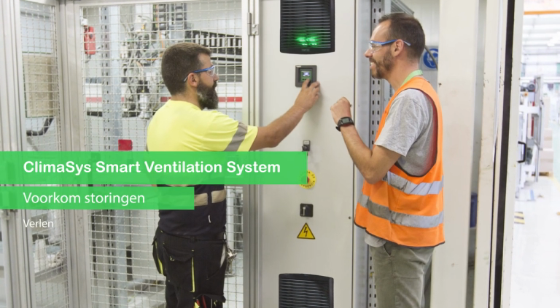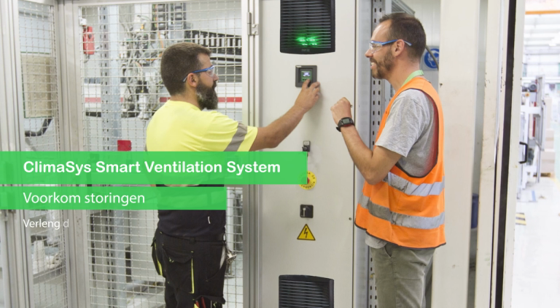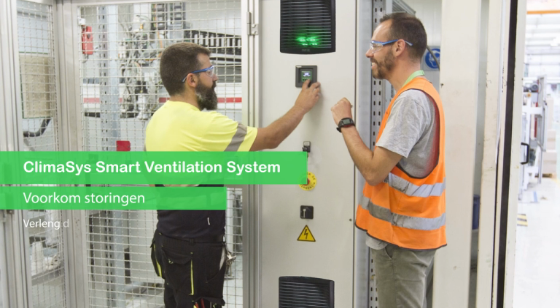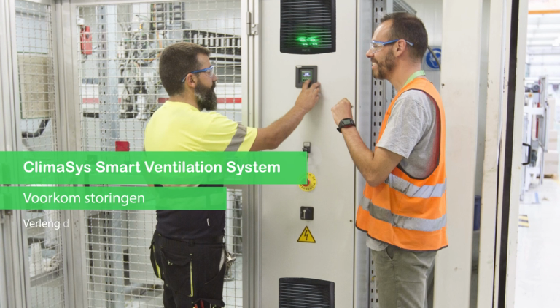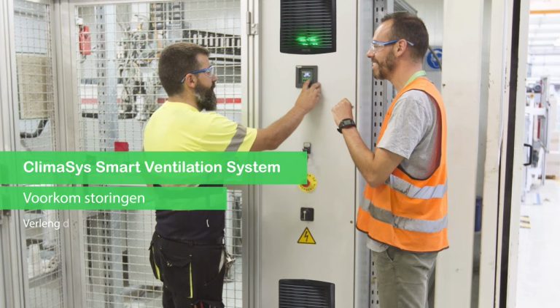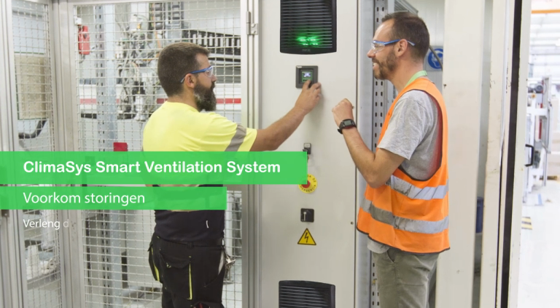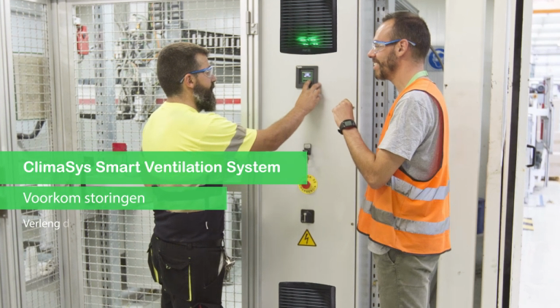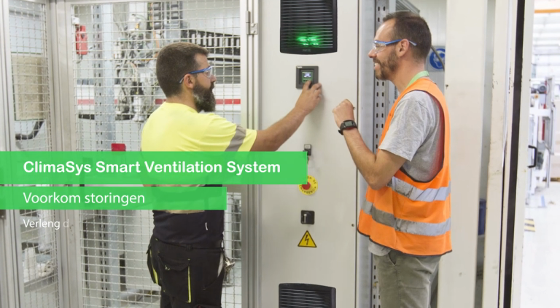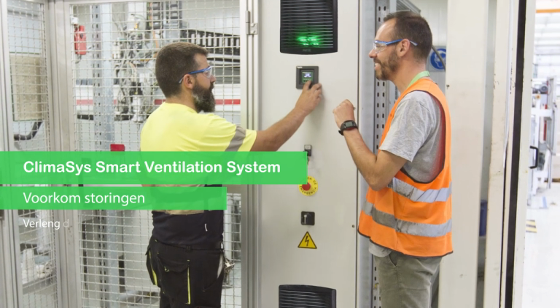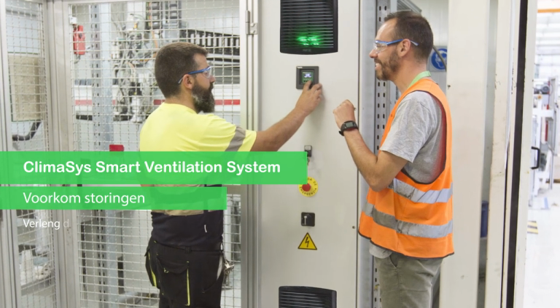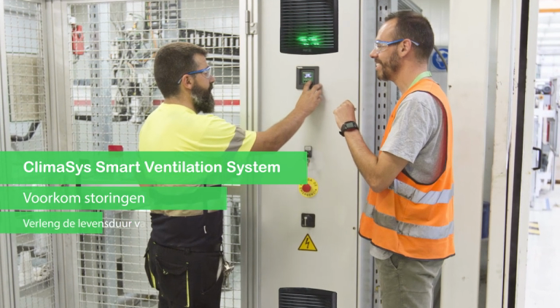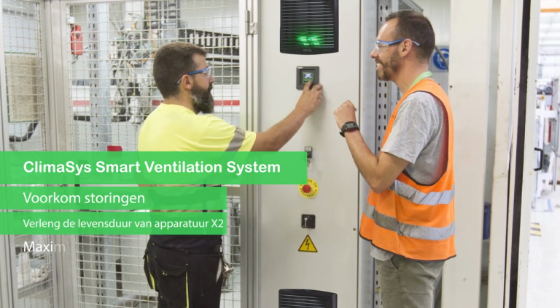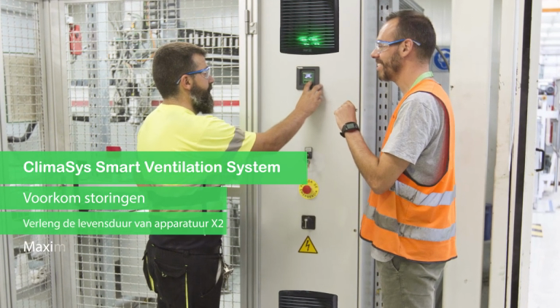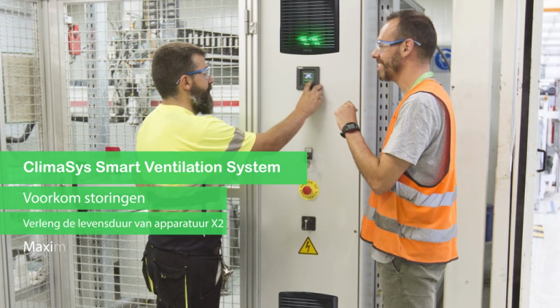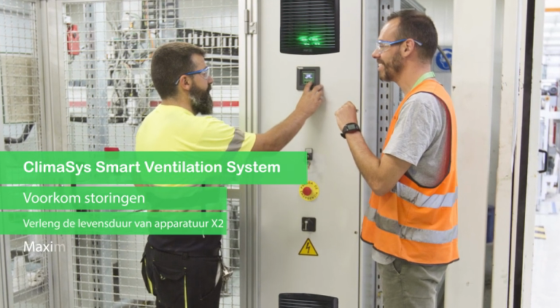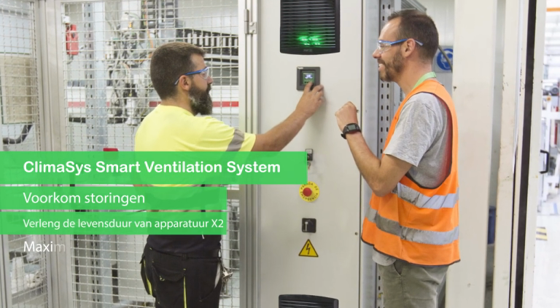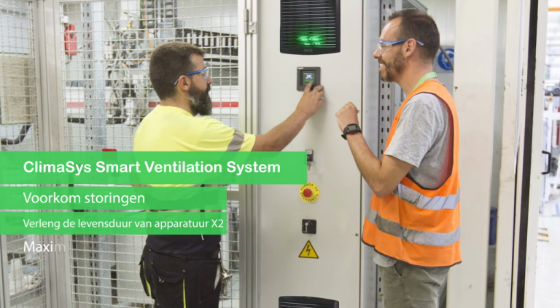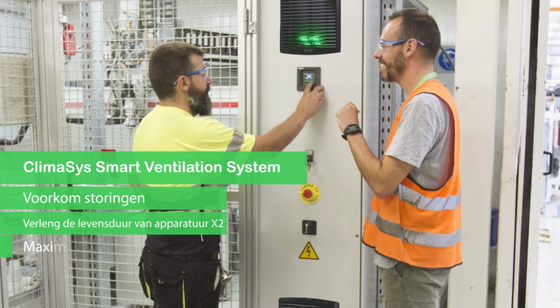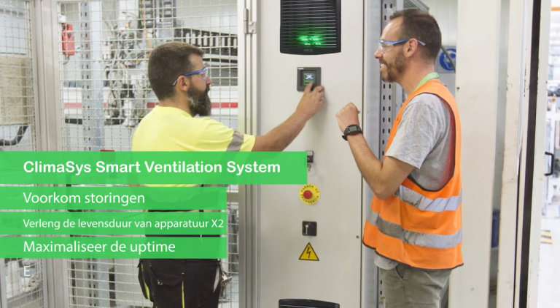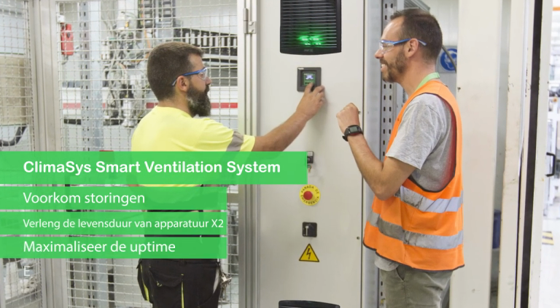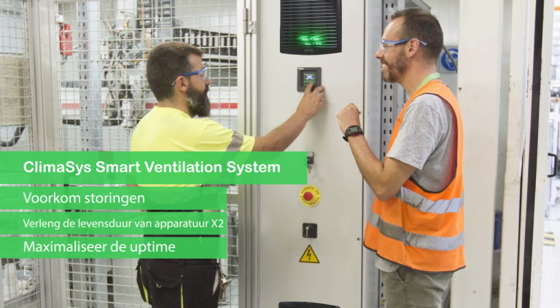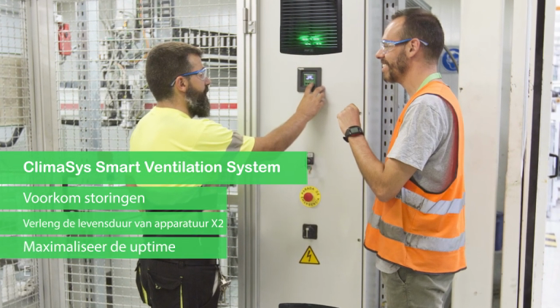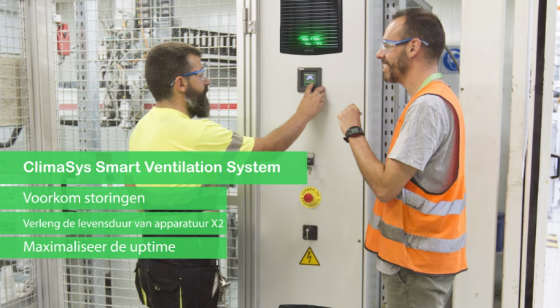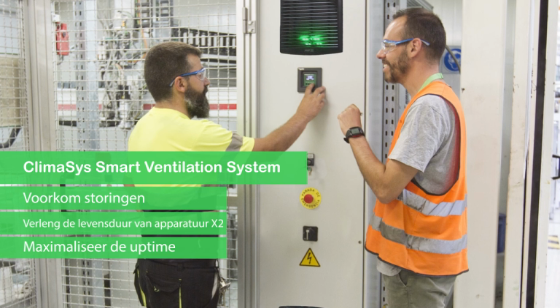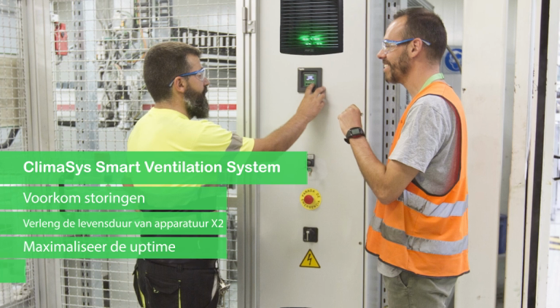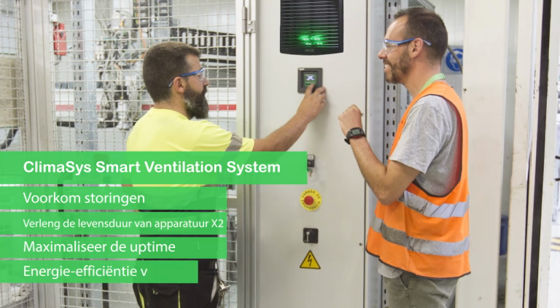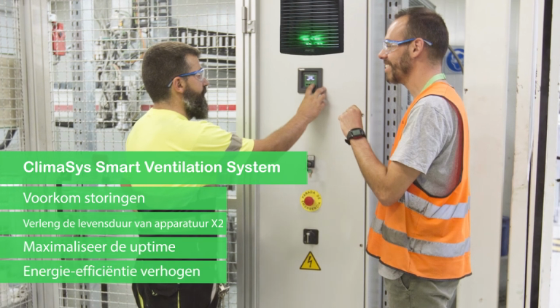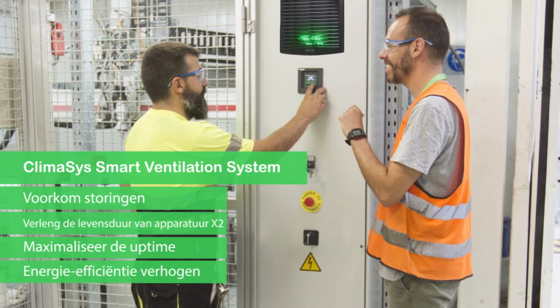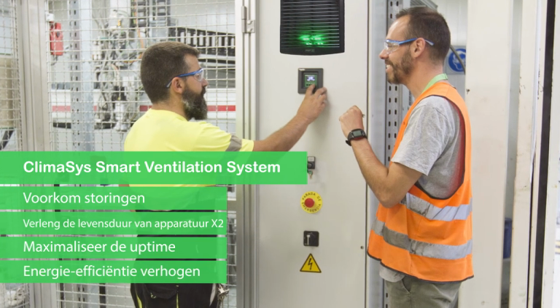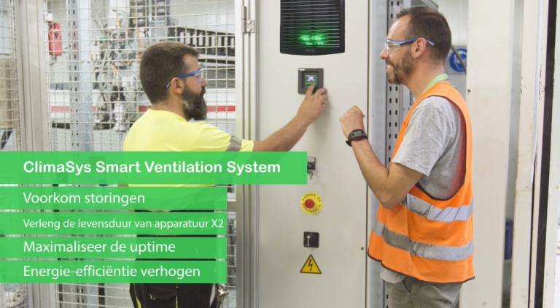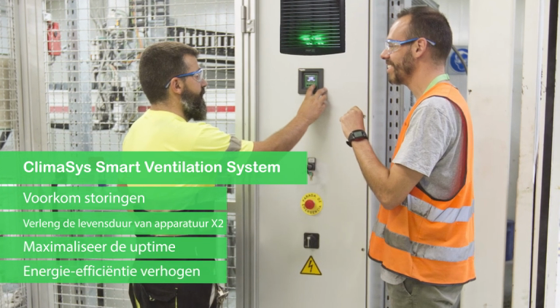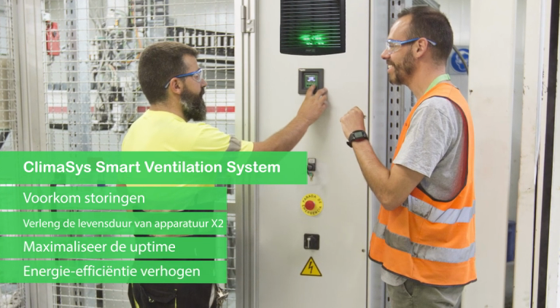Klimasys smart ventilation system: avoid equipment breakdowns and damage, double equipment lifespan, maintain uptime, and improve energy efficiency.